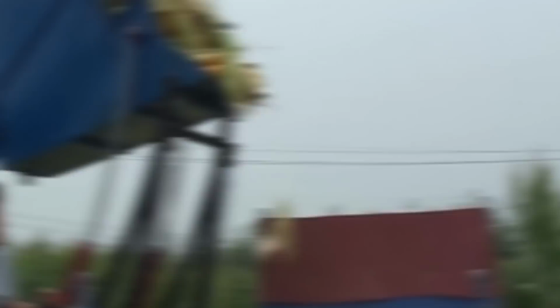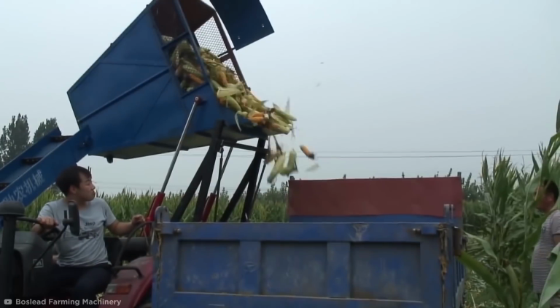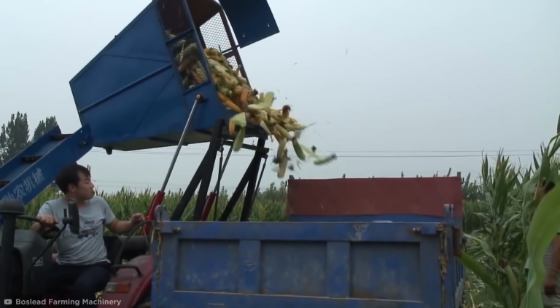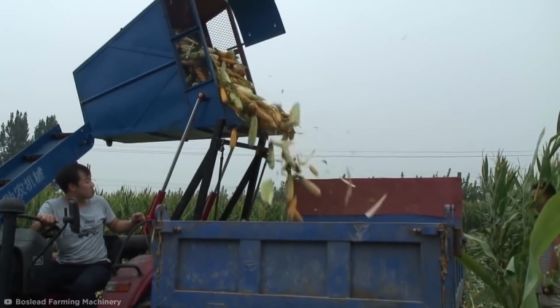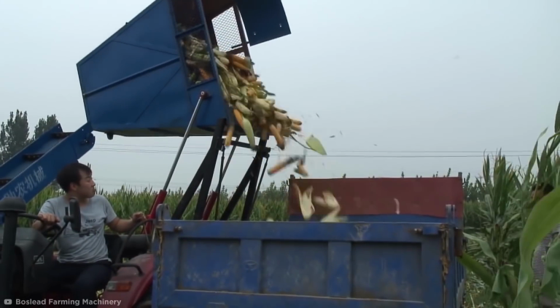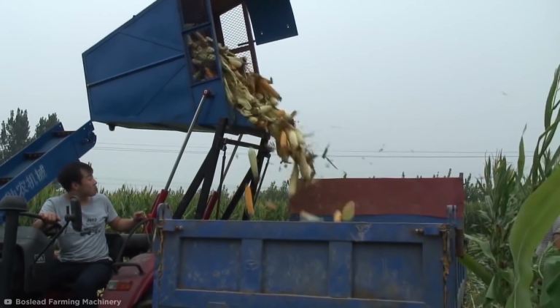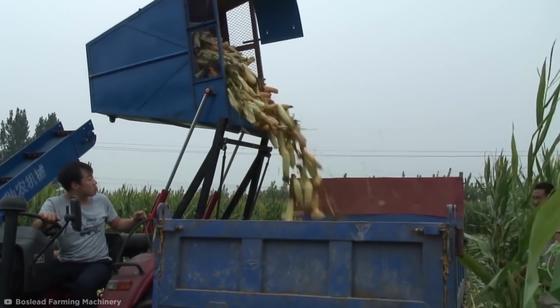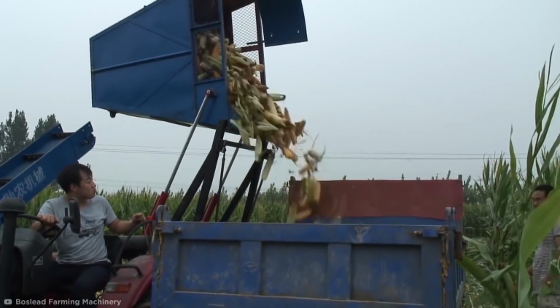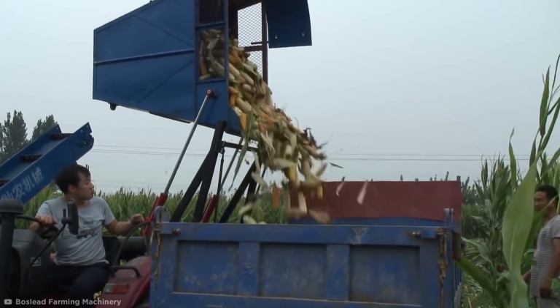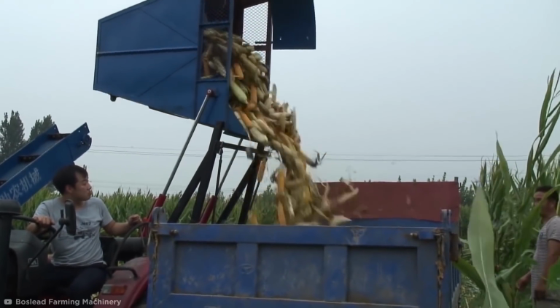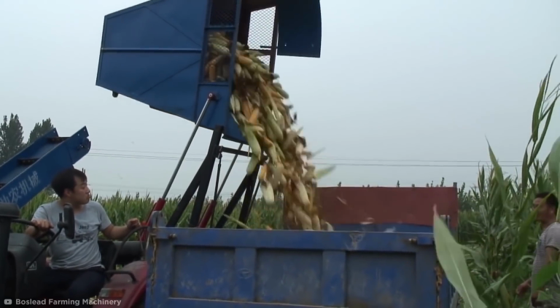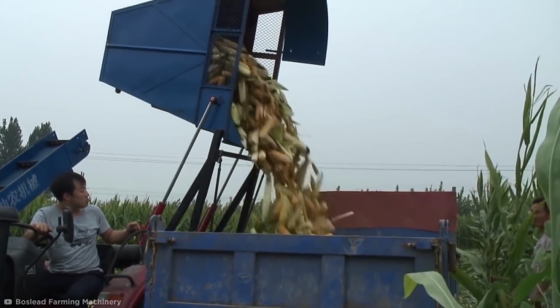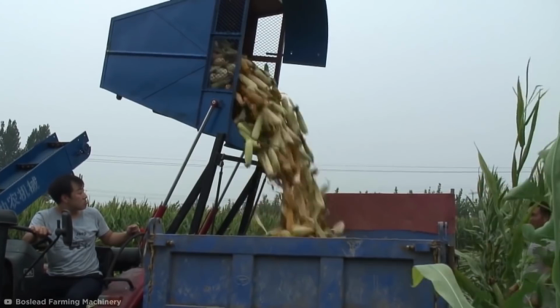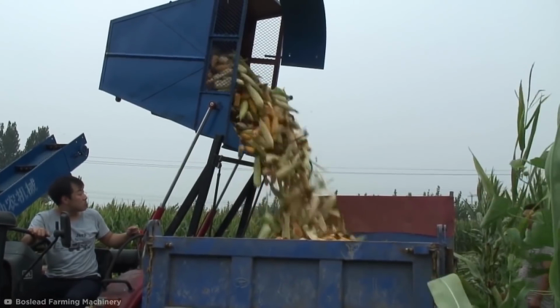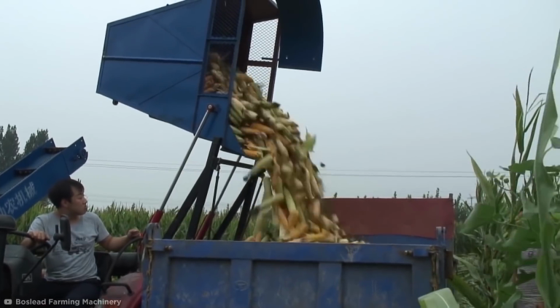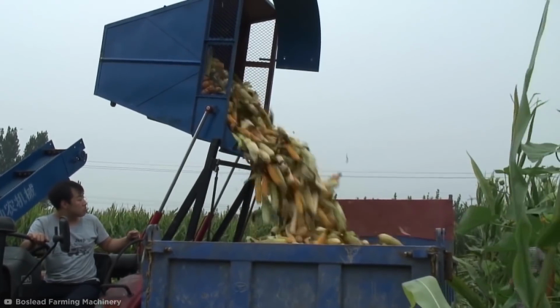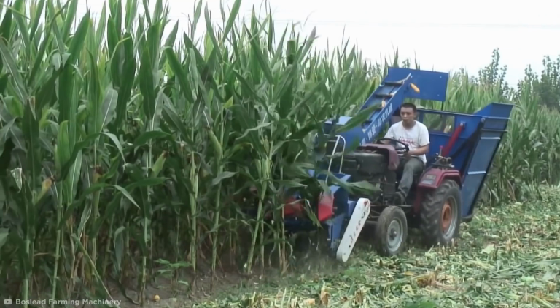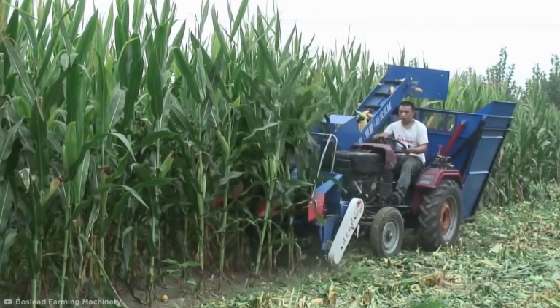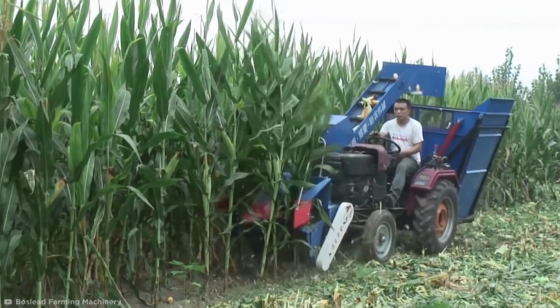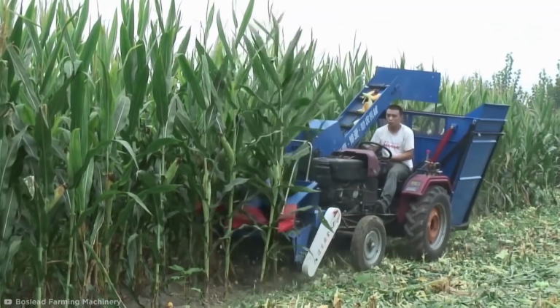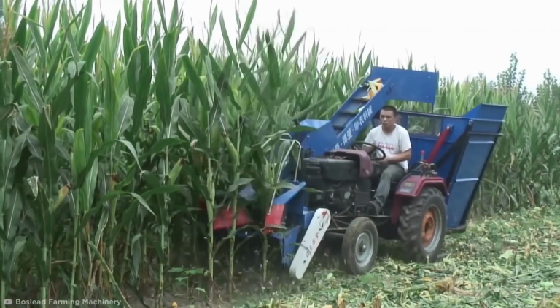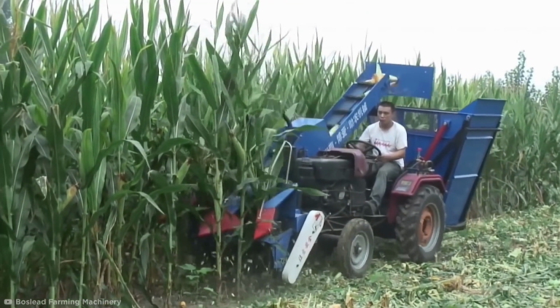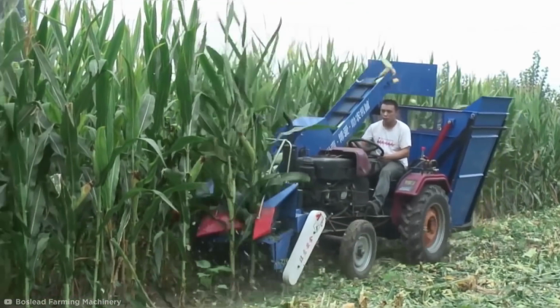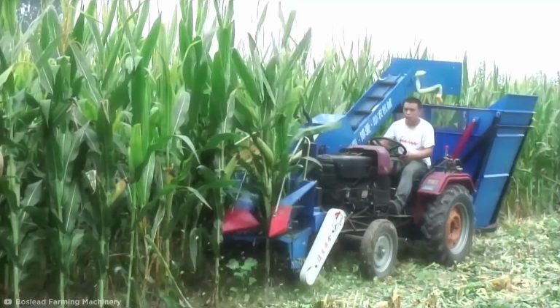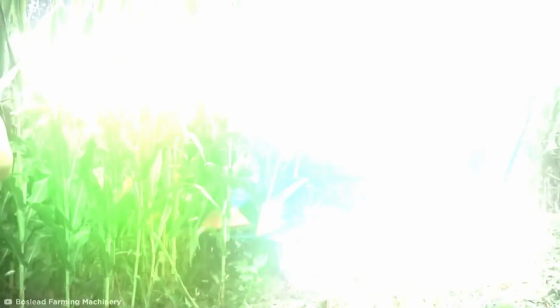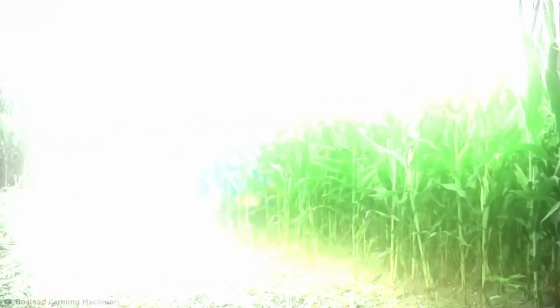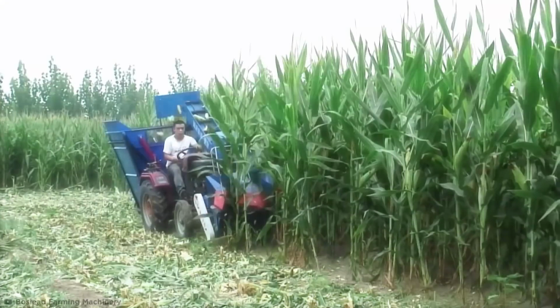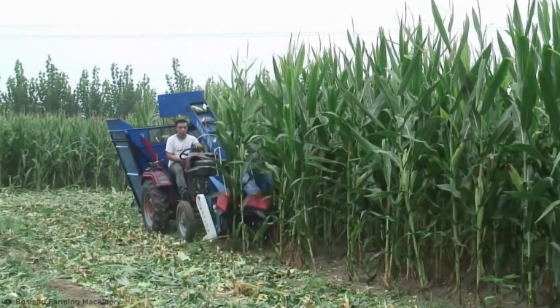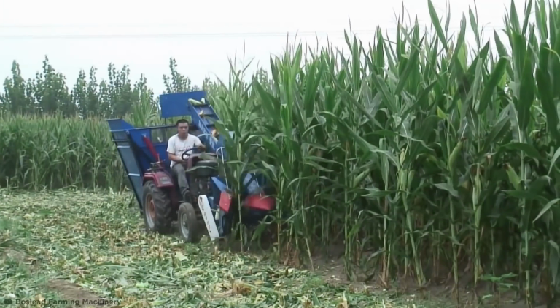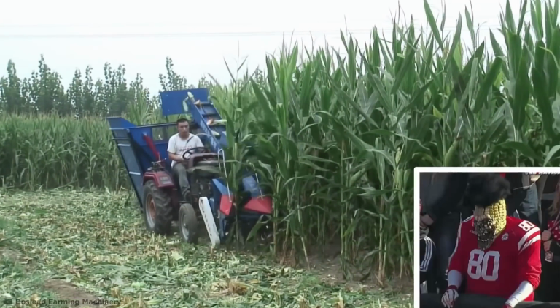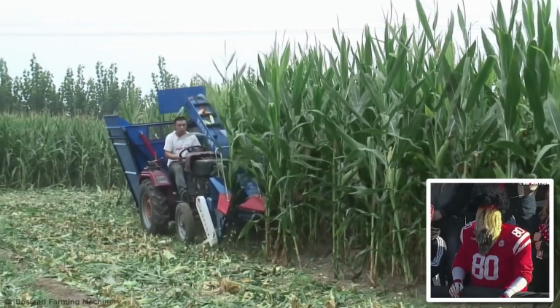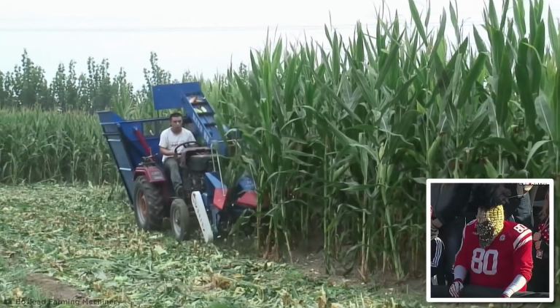Once full, the hydraulic mounted bucket can pour into a waiting truck and the process begins again. Amazing.